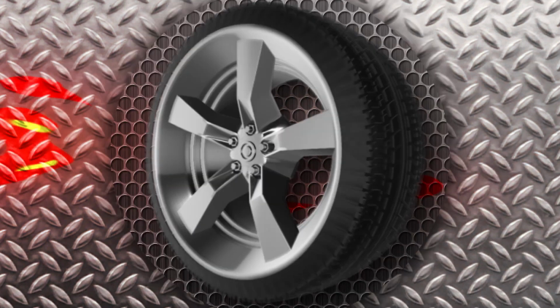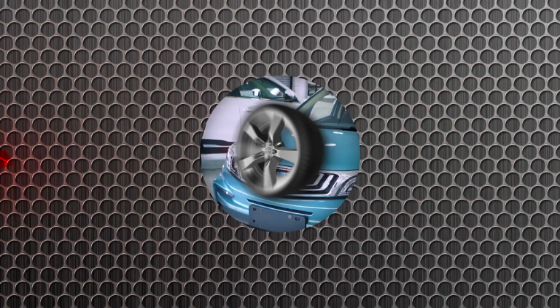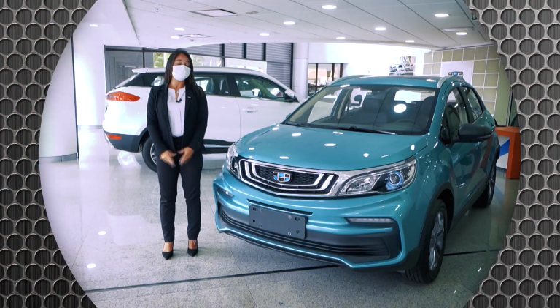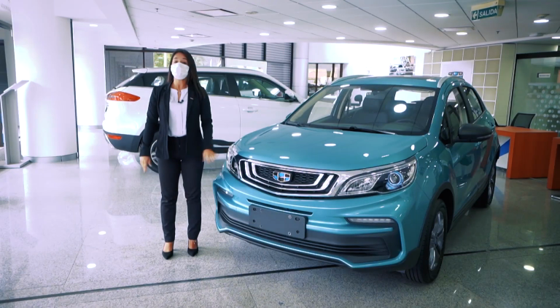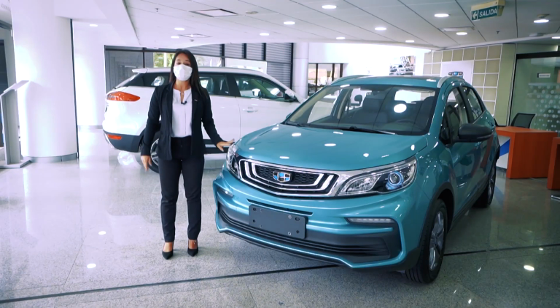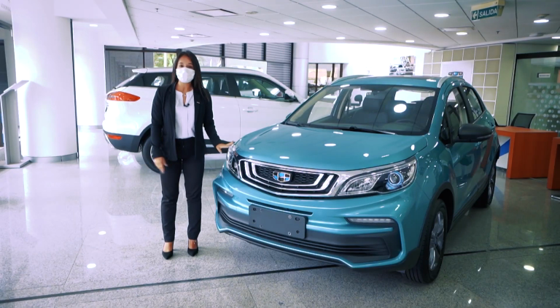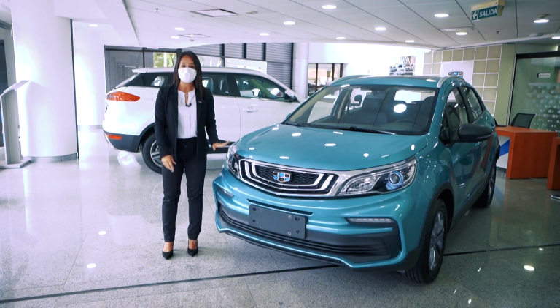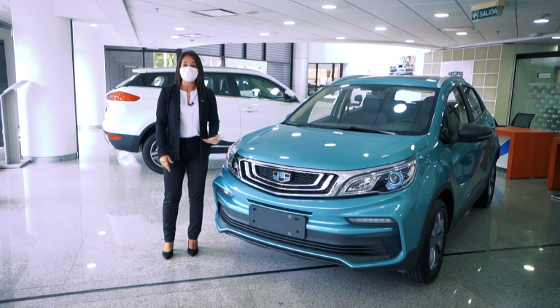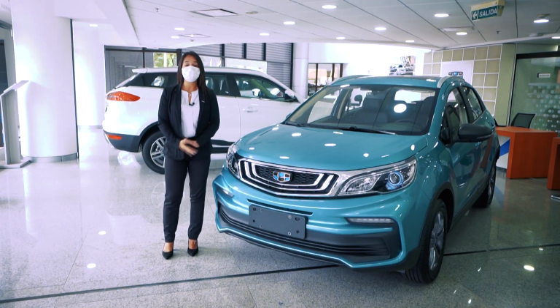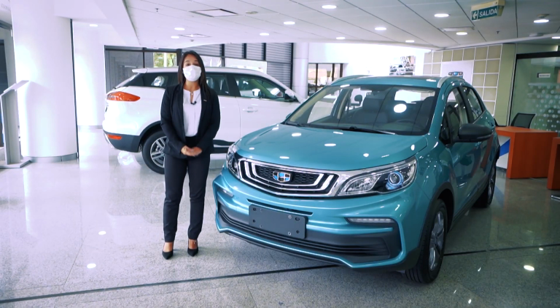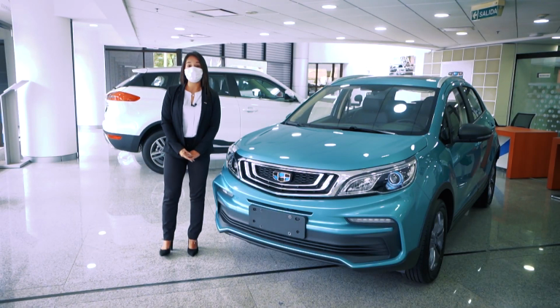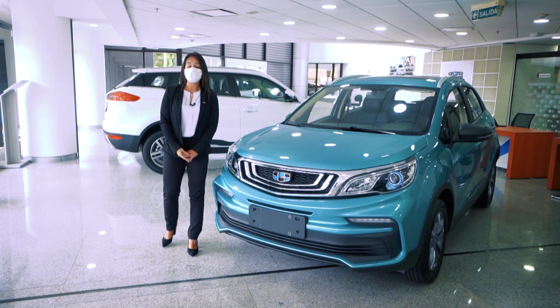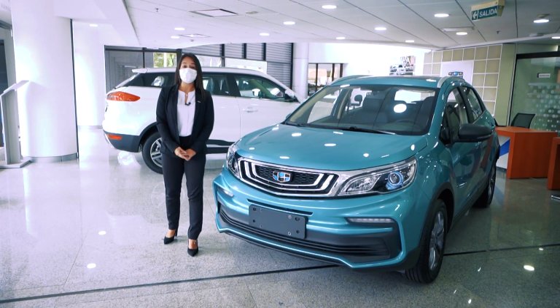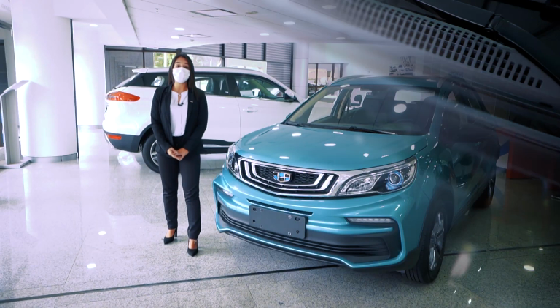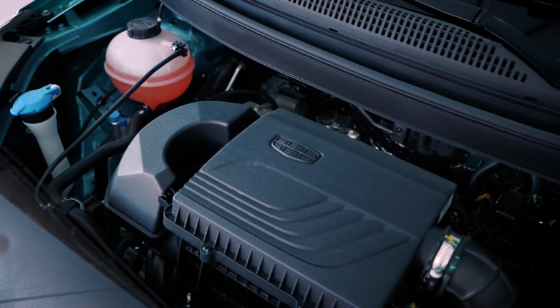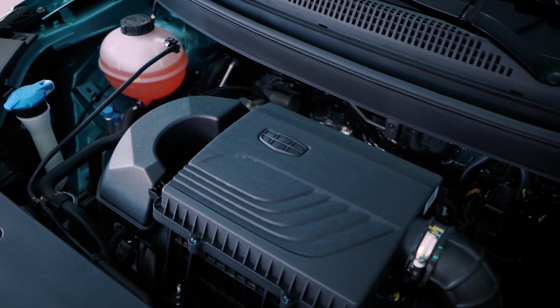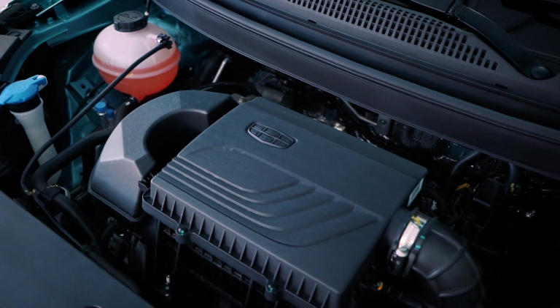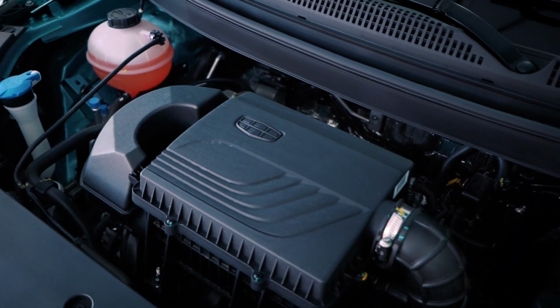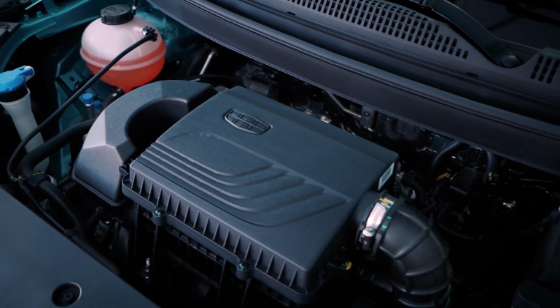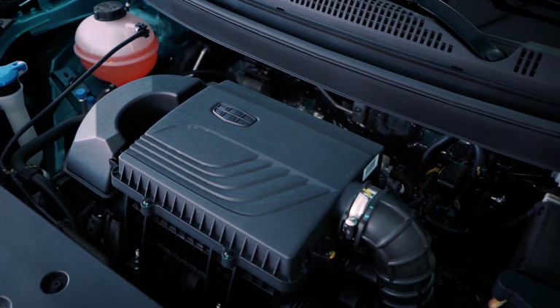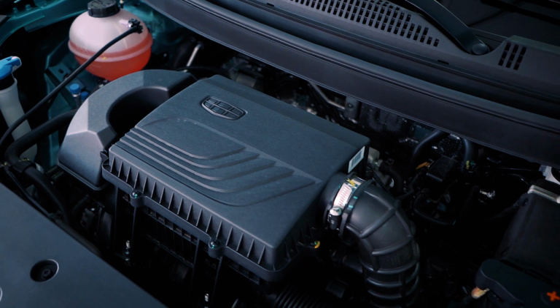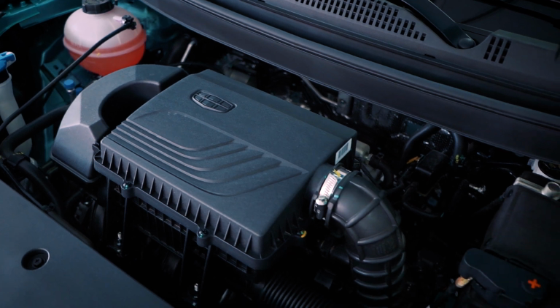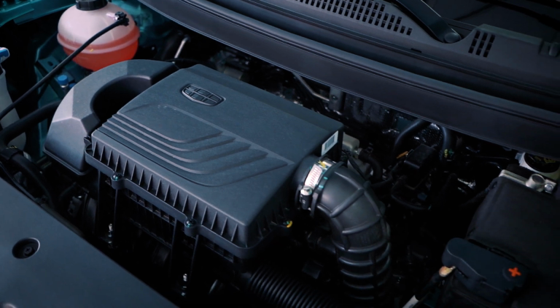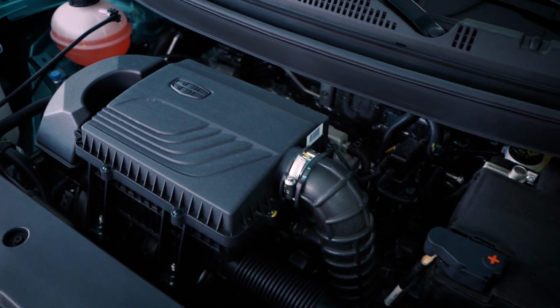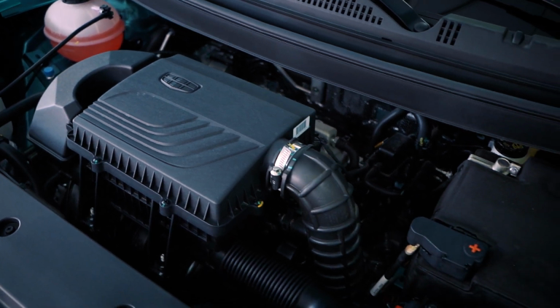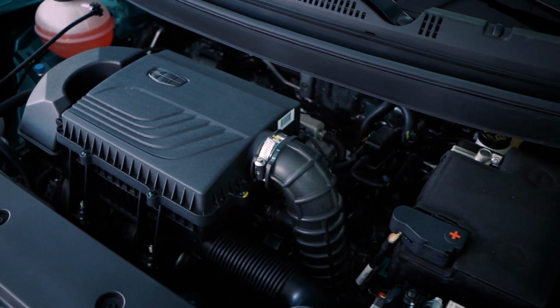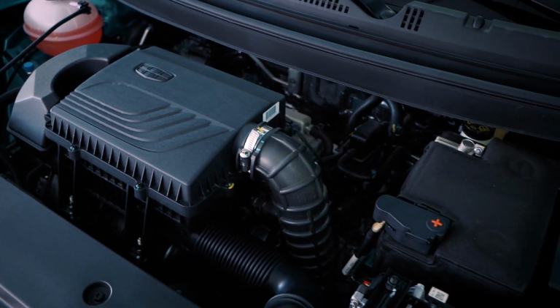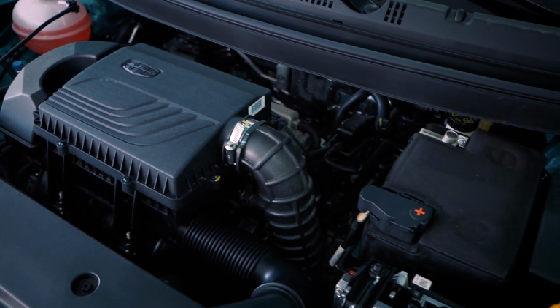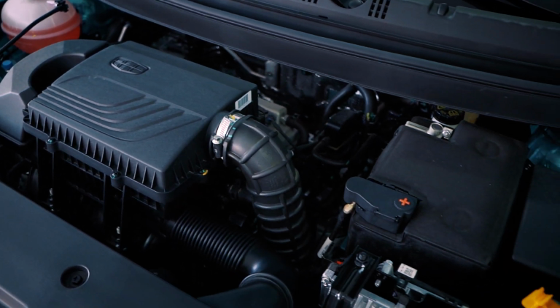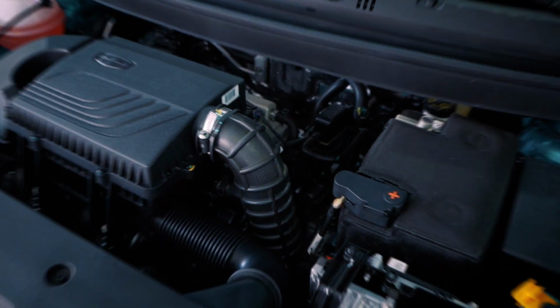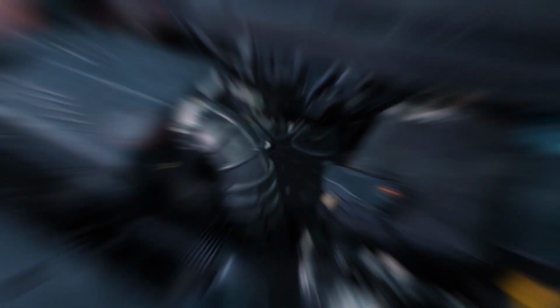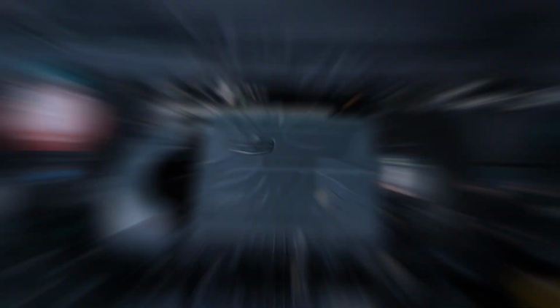The three versions have similarities in the engine. They all come with a 1.5-liter engine and 102 horsepower.